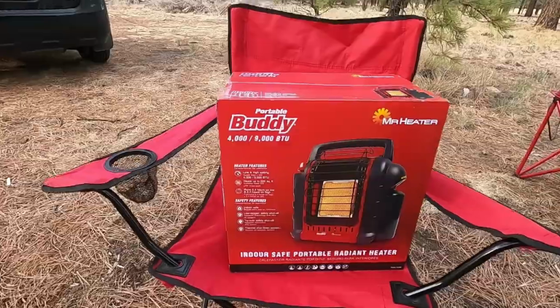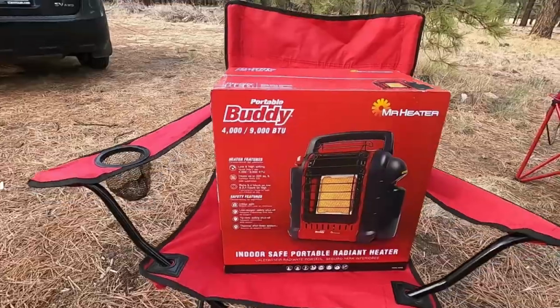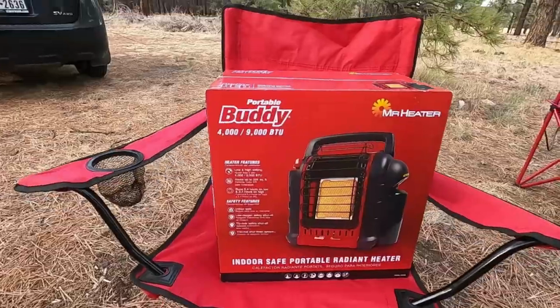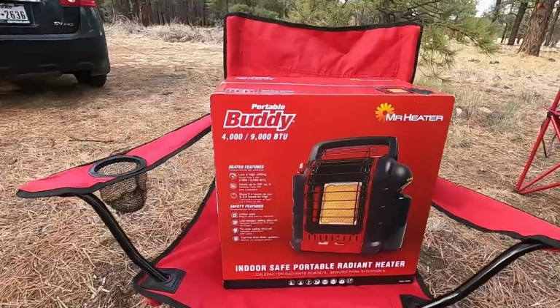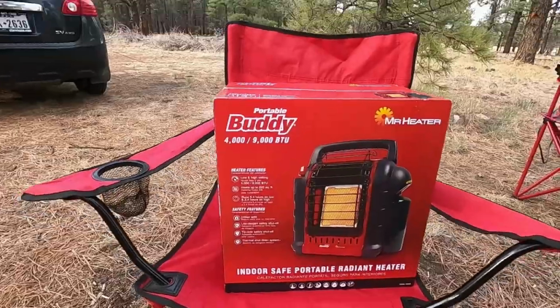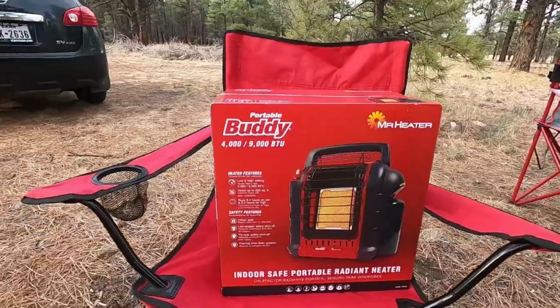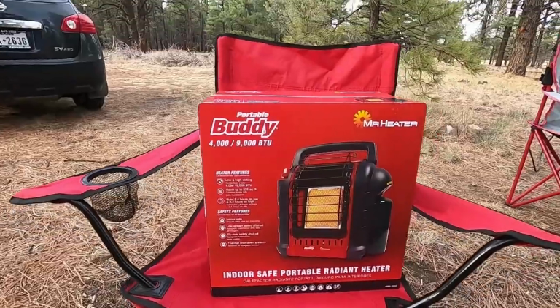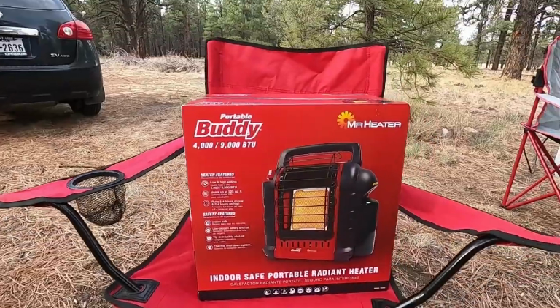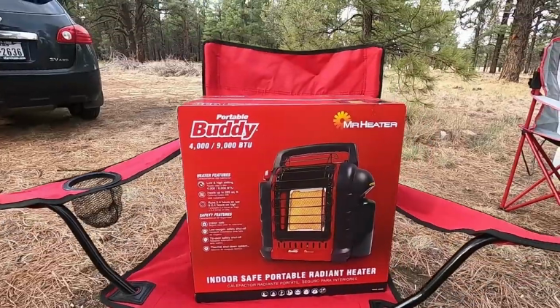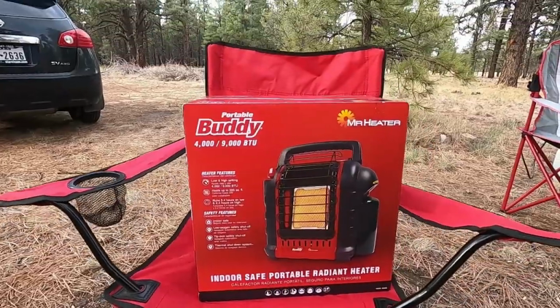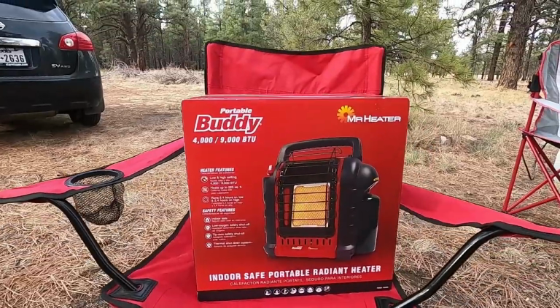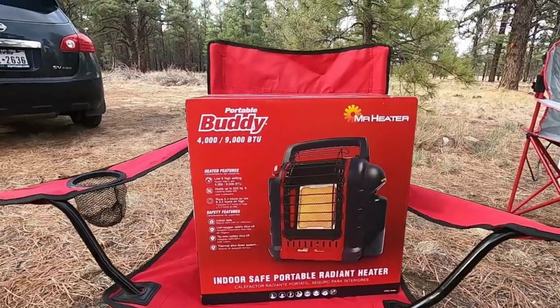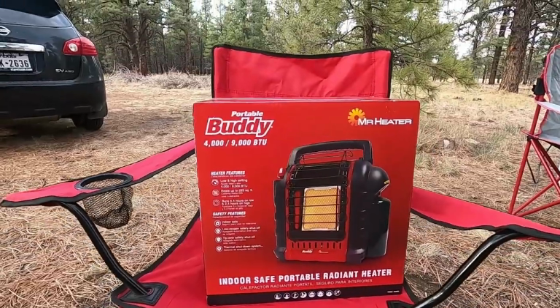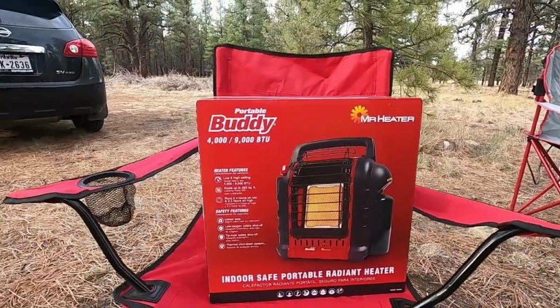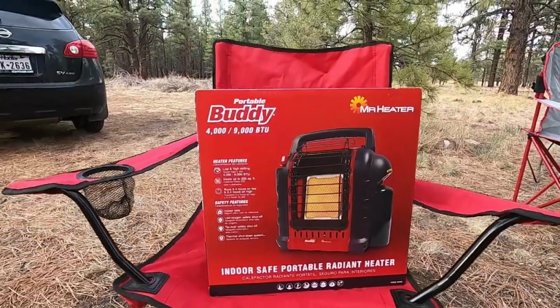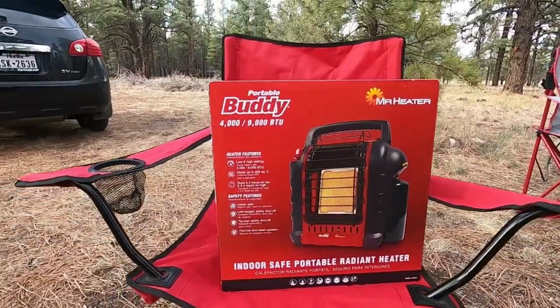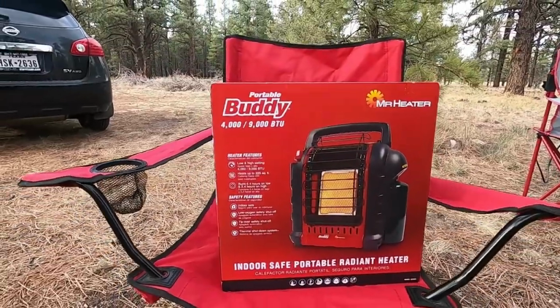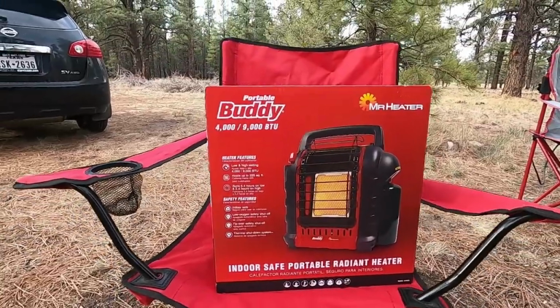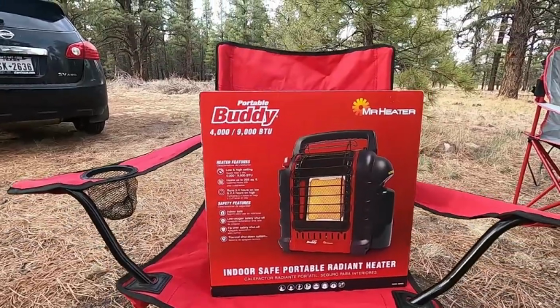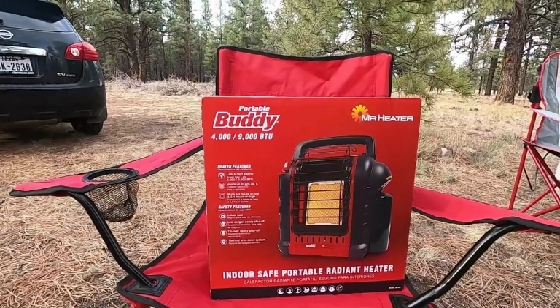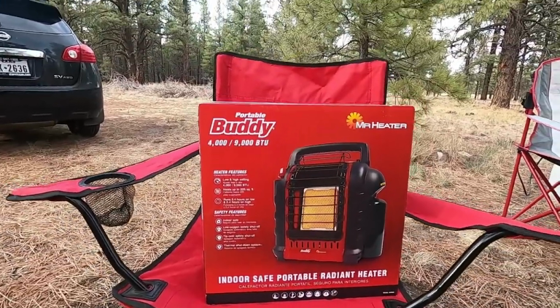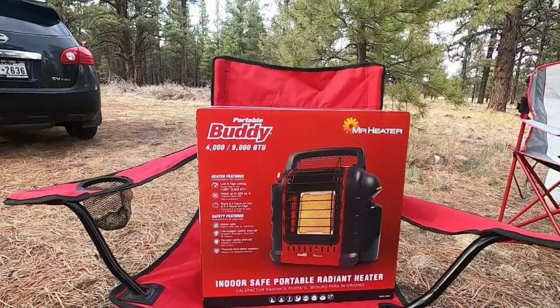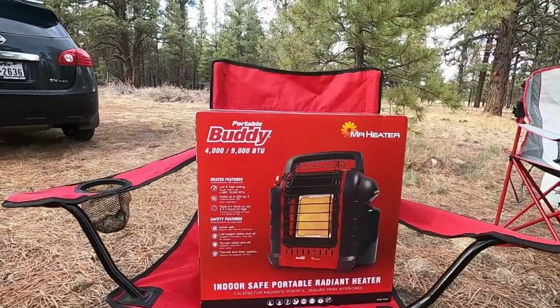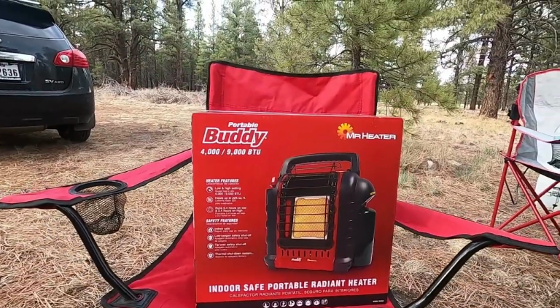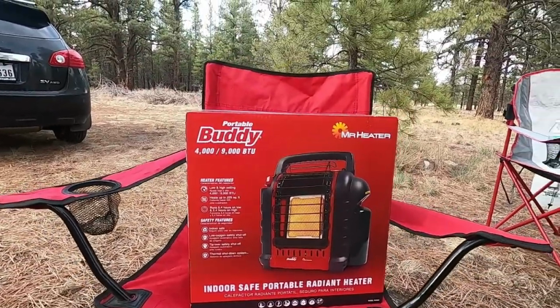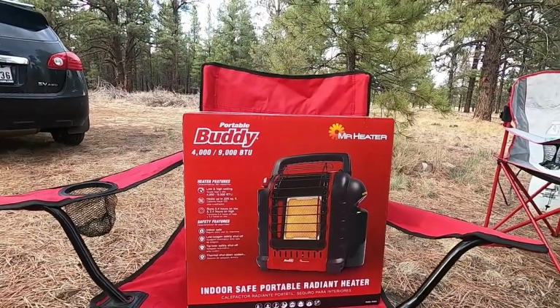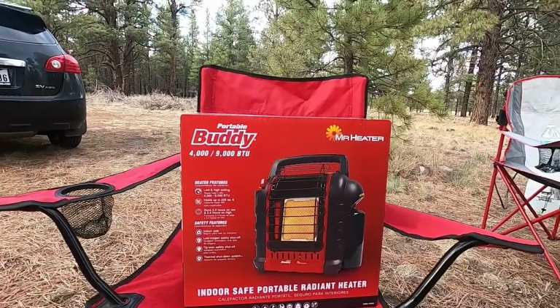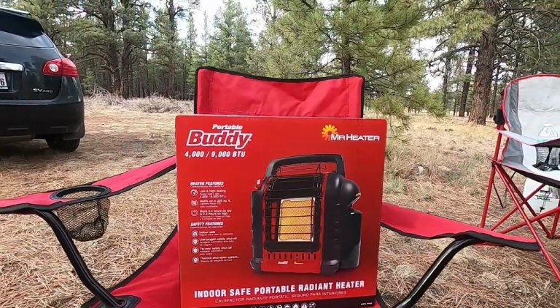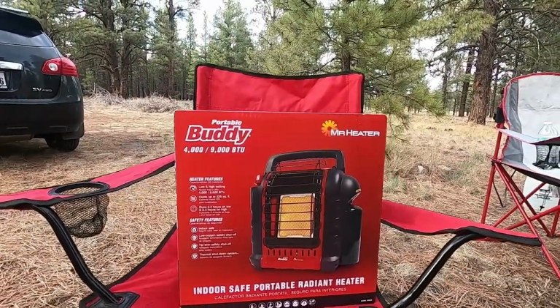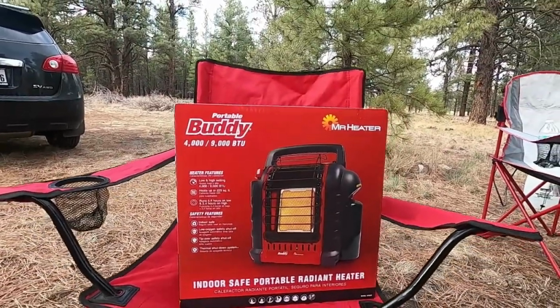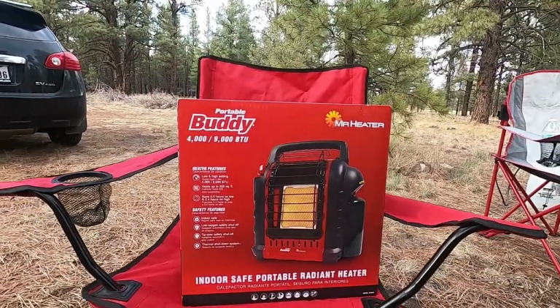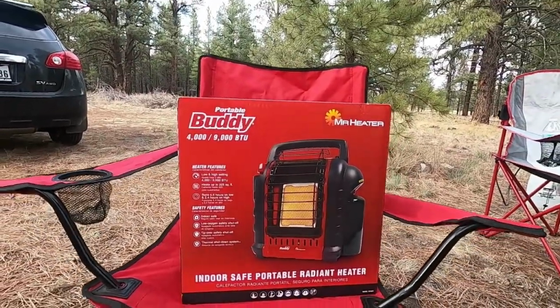Unboxing of a portable body Mr. Heater. So this is the big one.